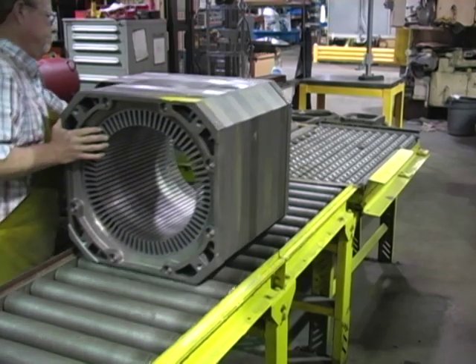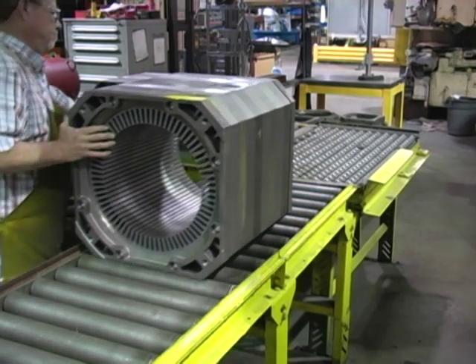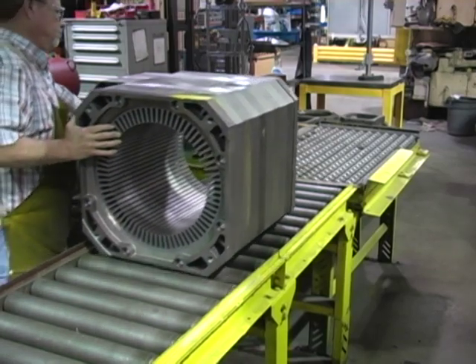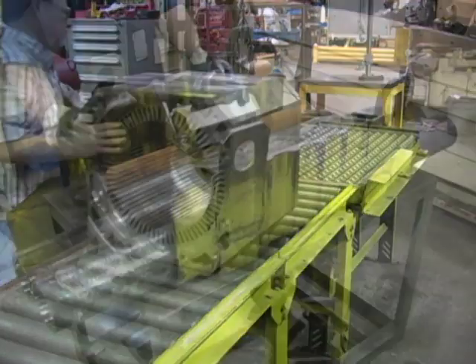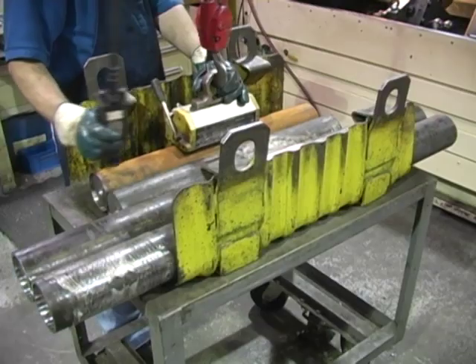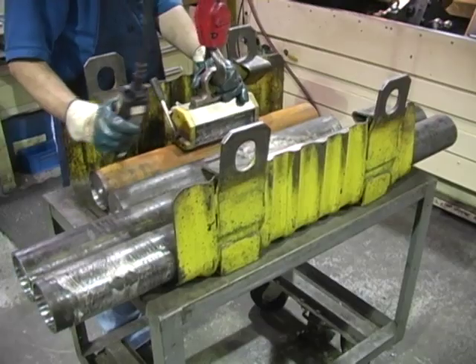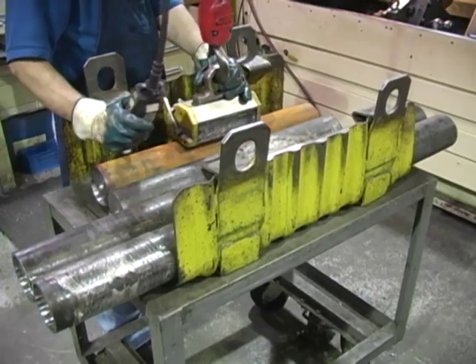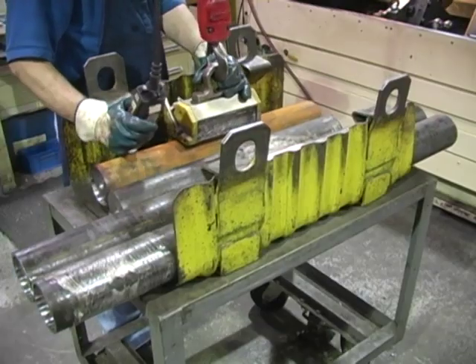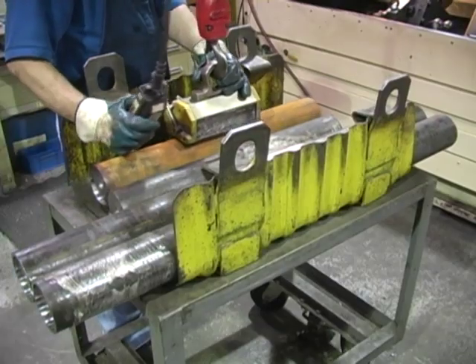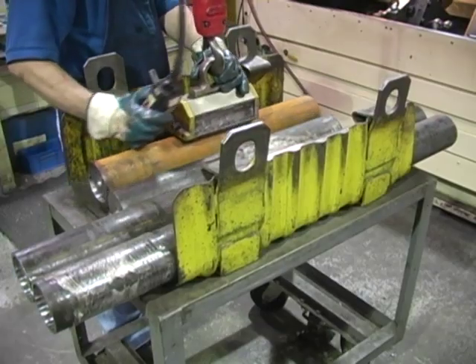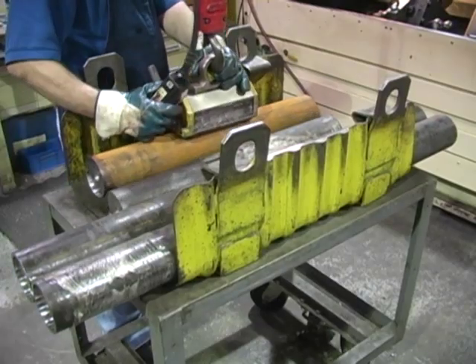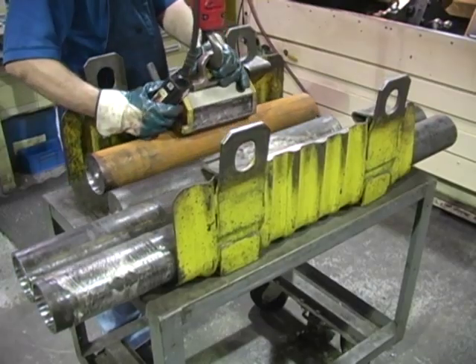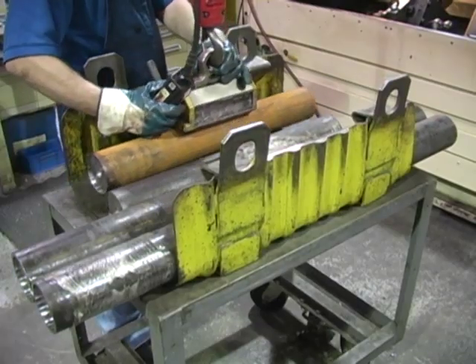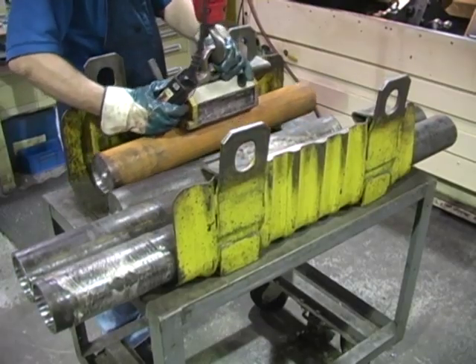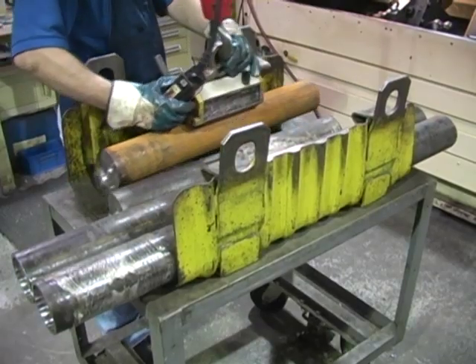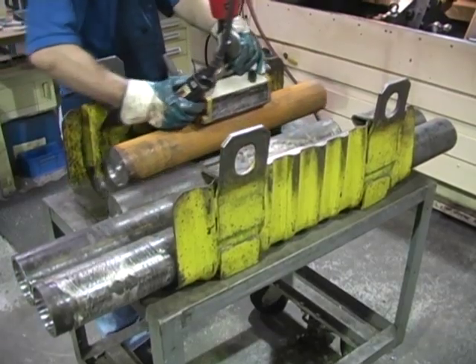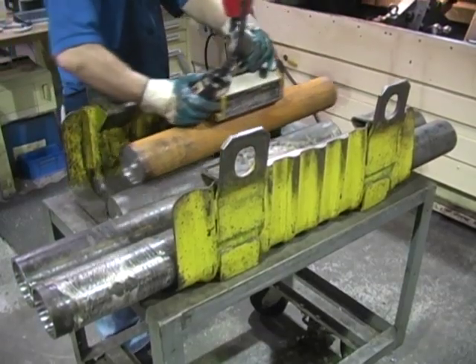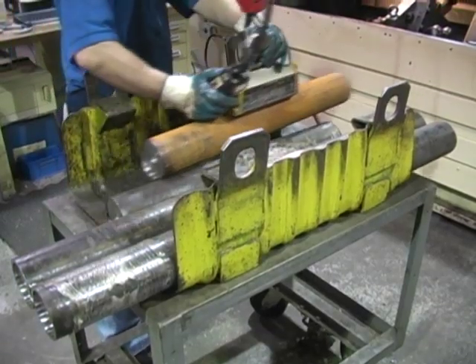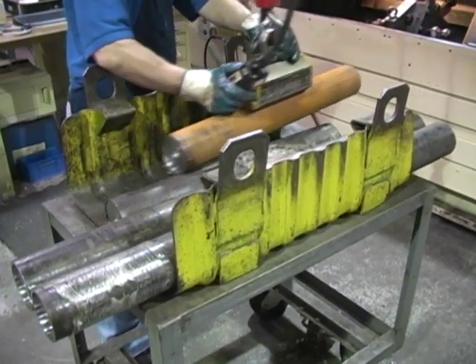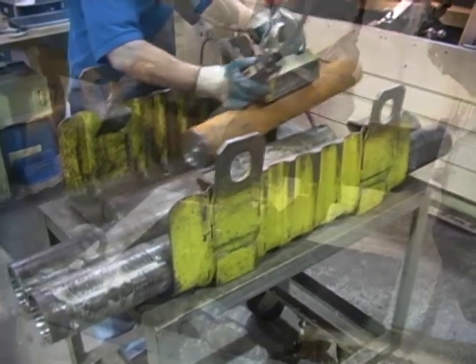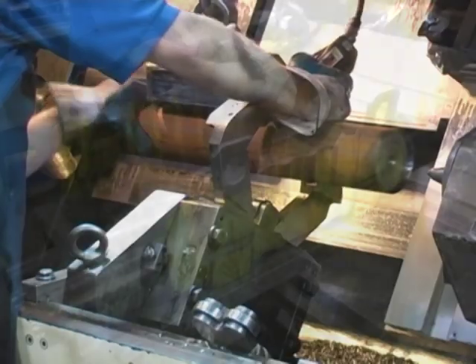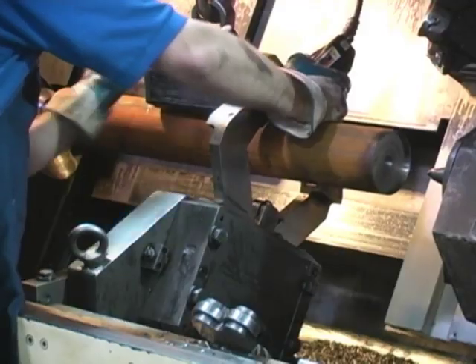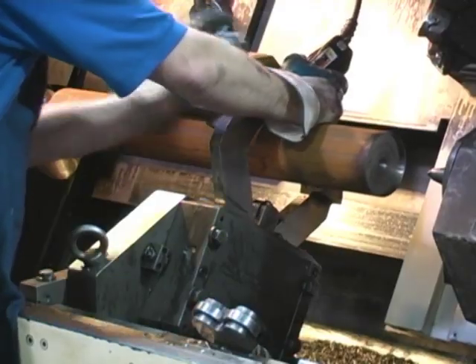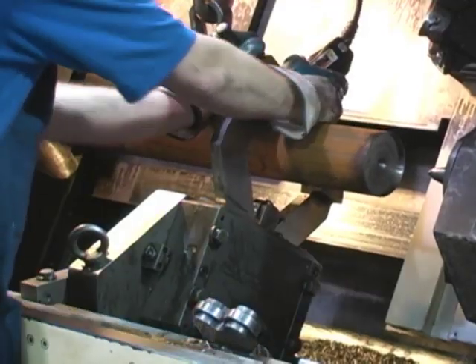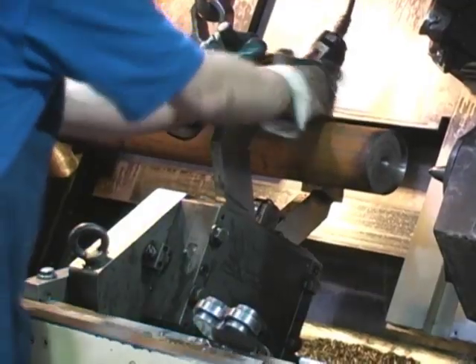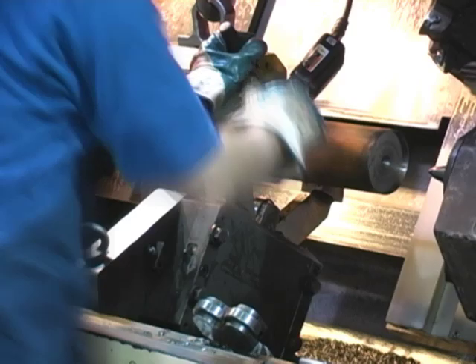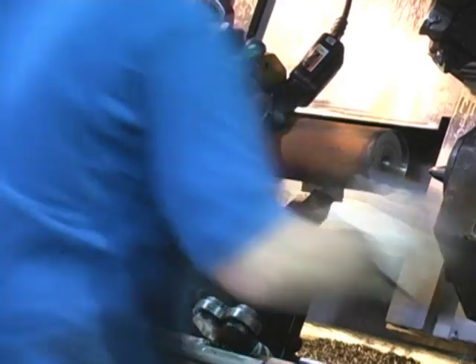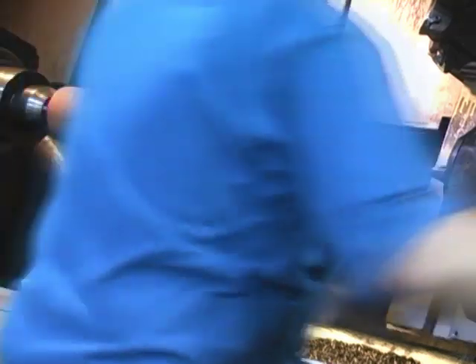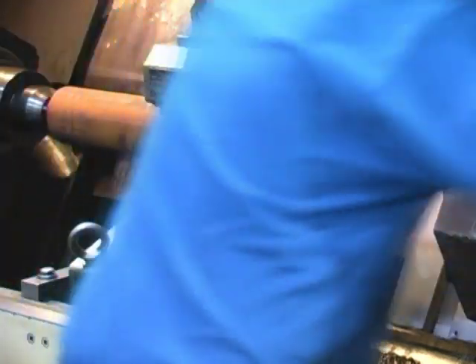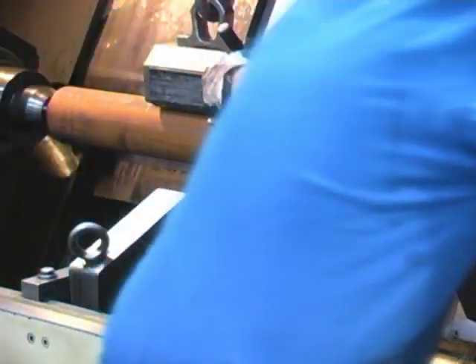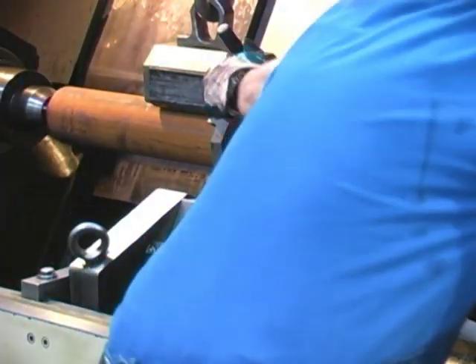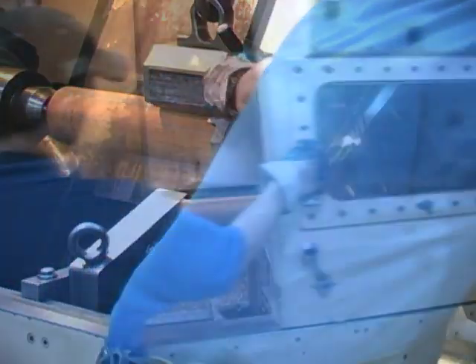Bar stock is converted into a motor shaft using automated shaft turning lathes.